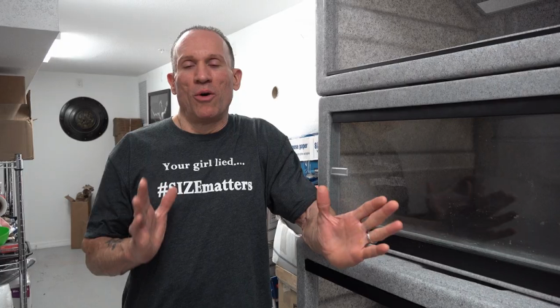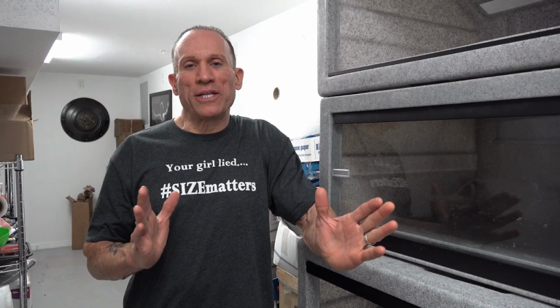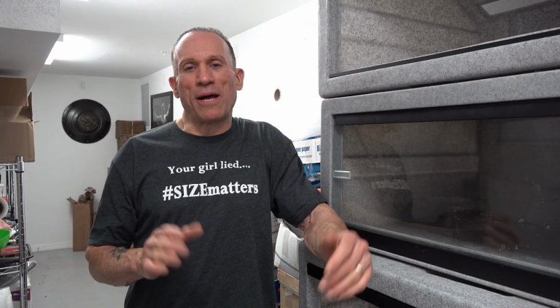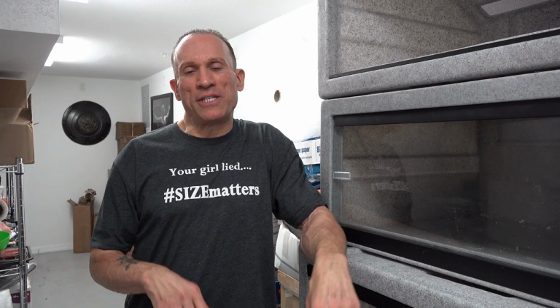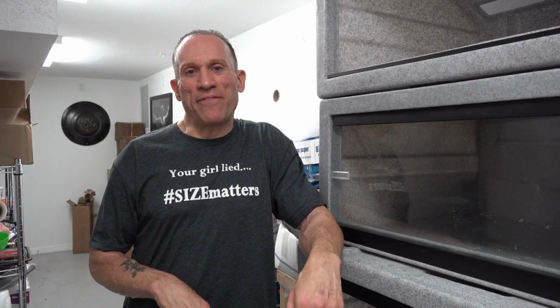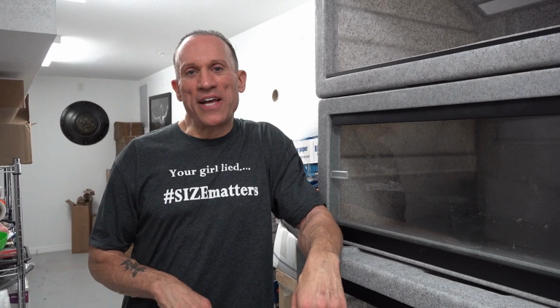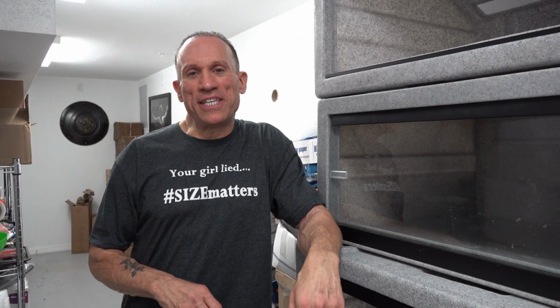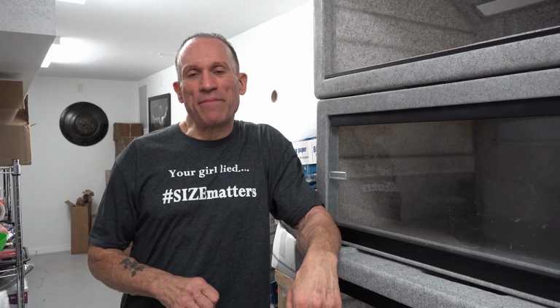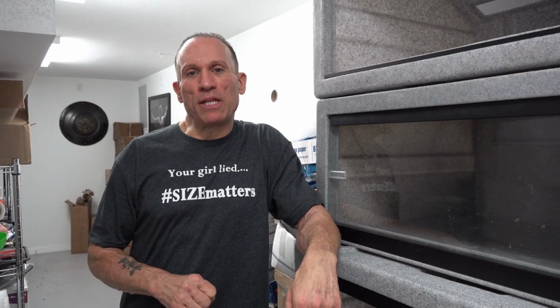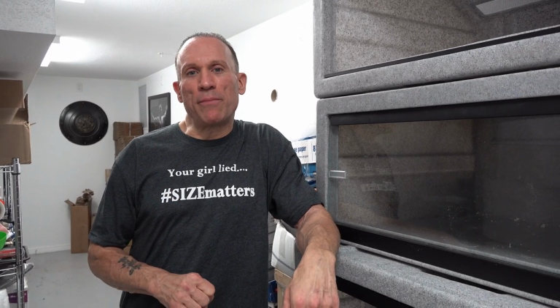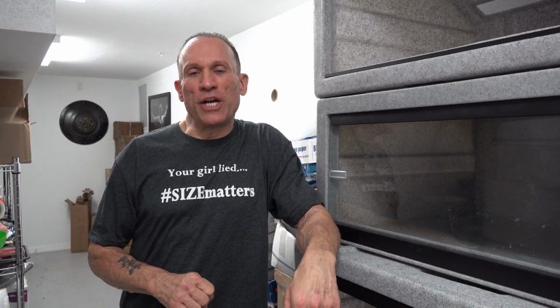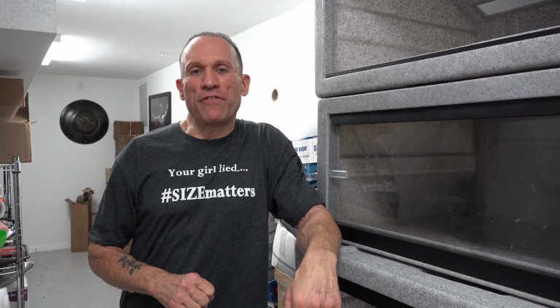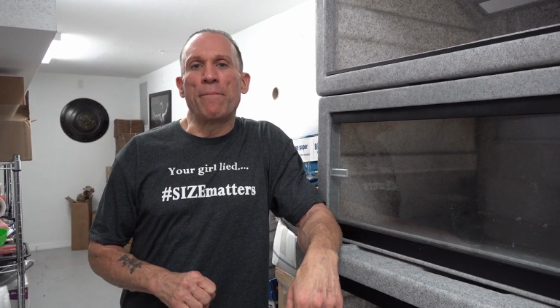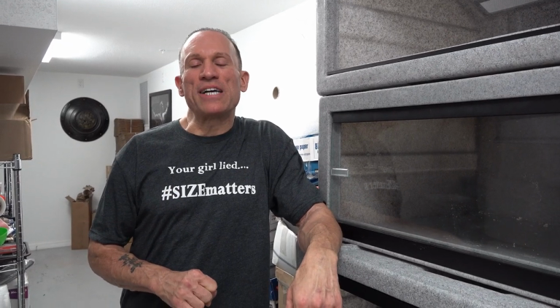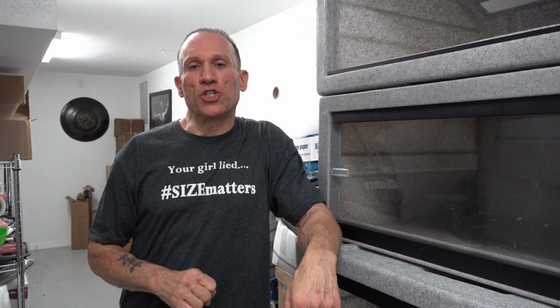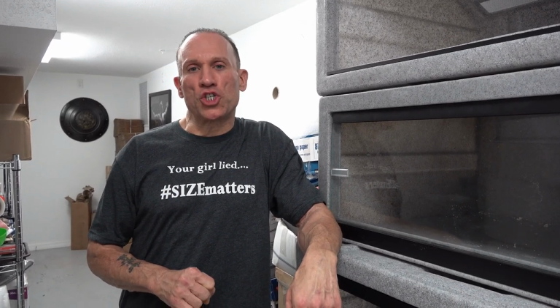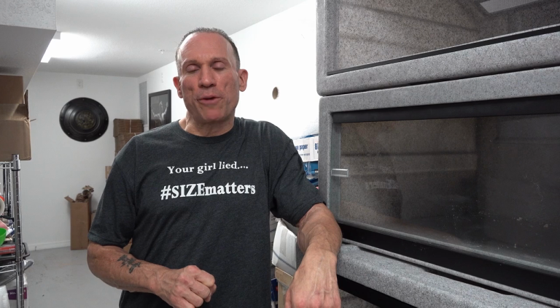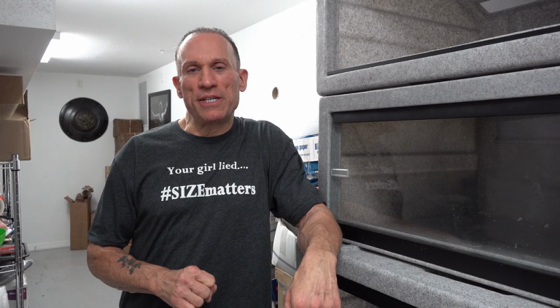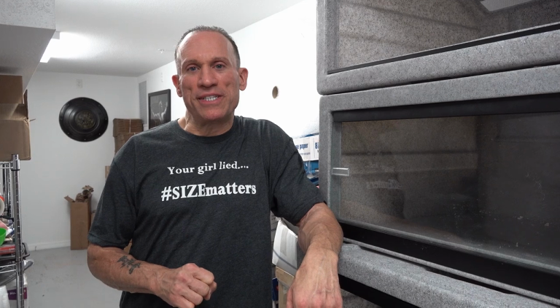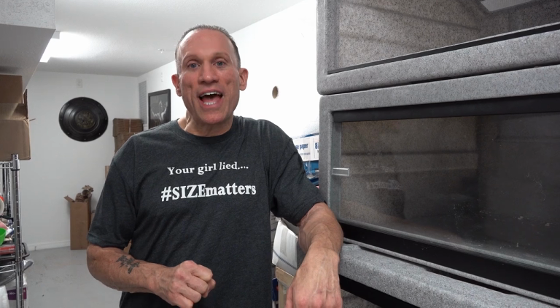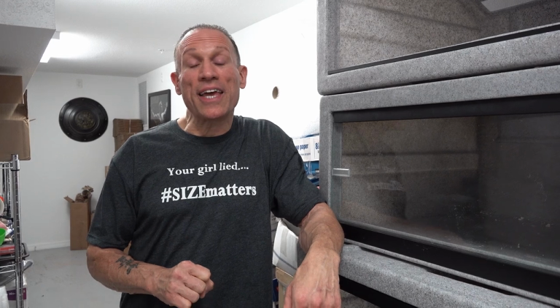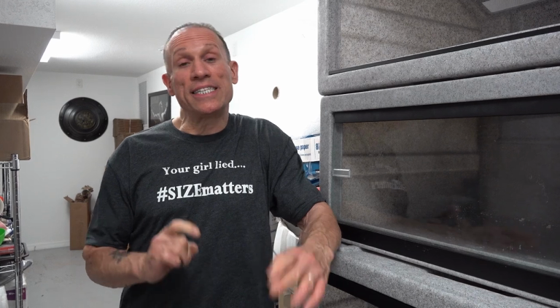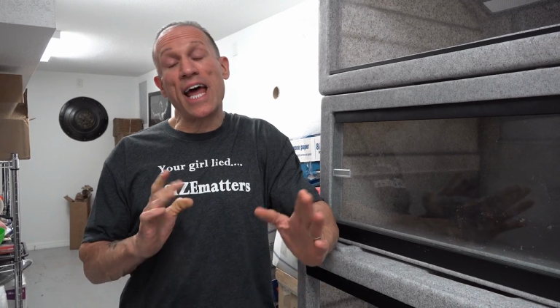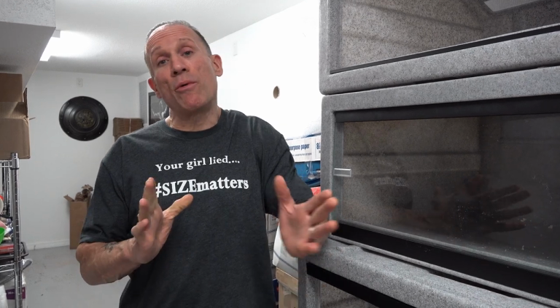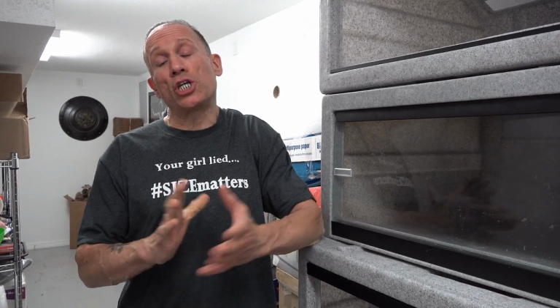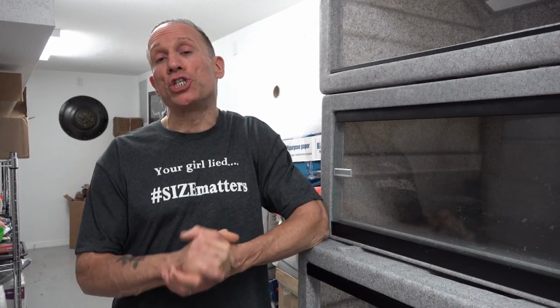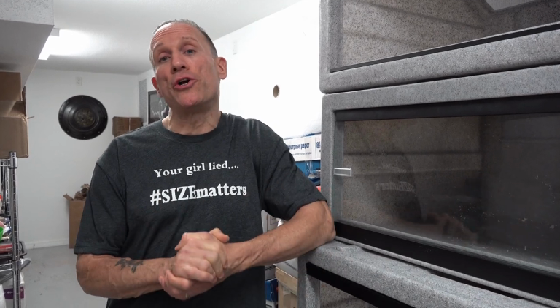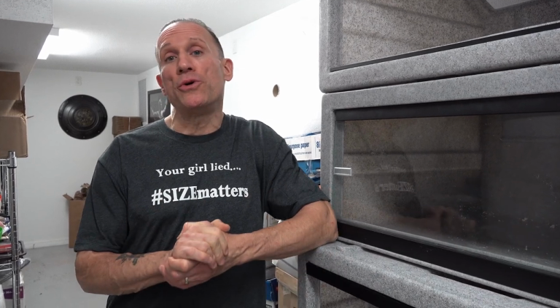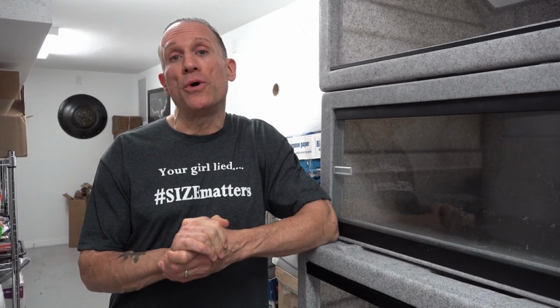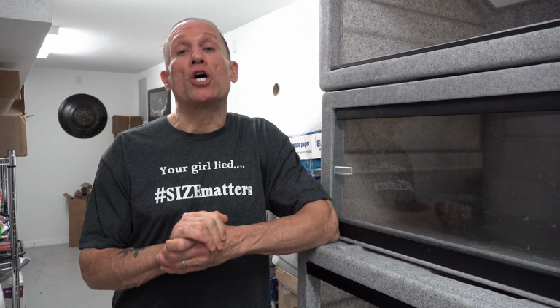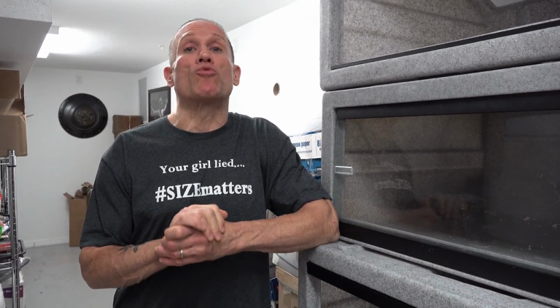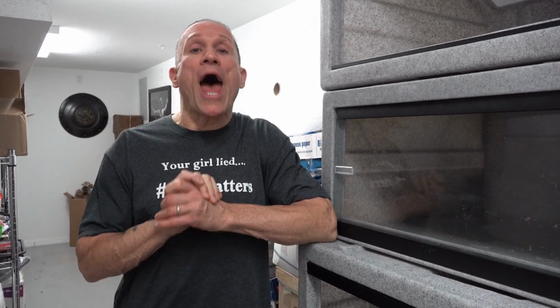What's up snake fans? Dave Palumbo here from Muscle Serpents Daily, and today I want to show you racks.